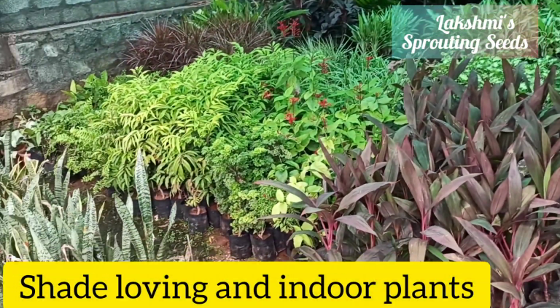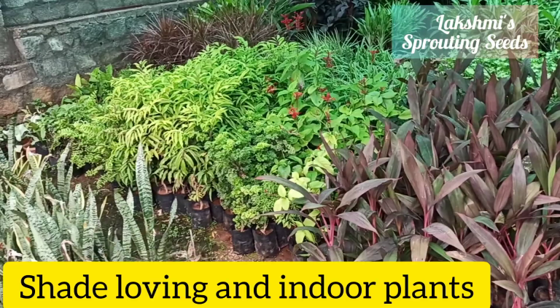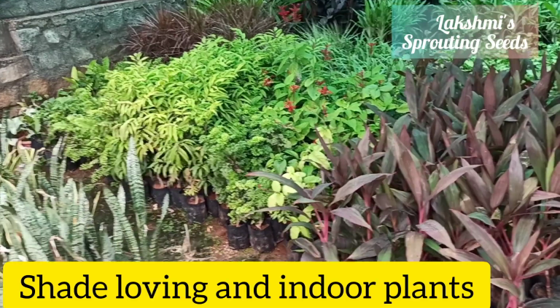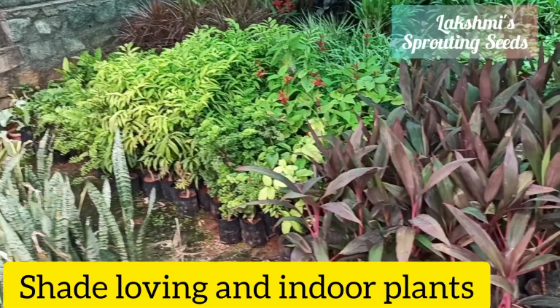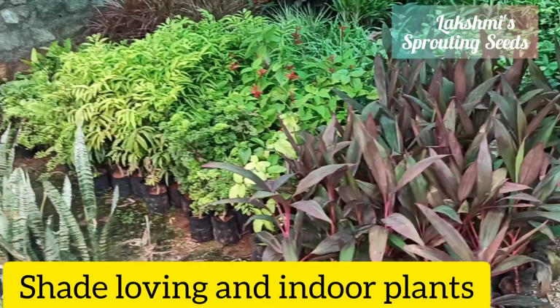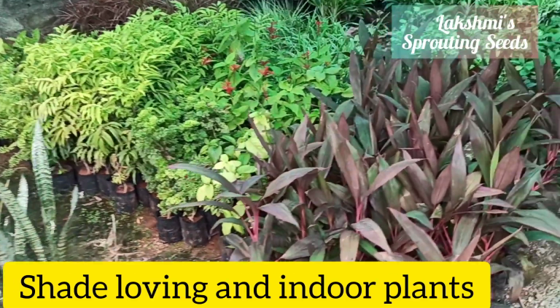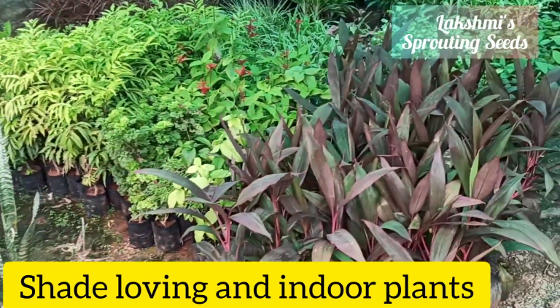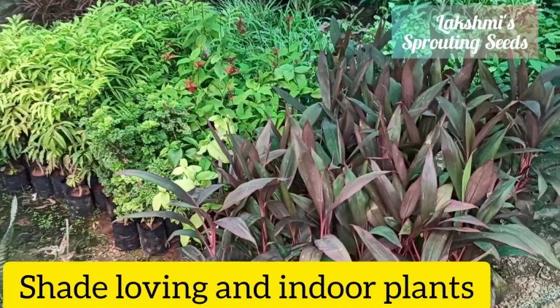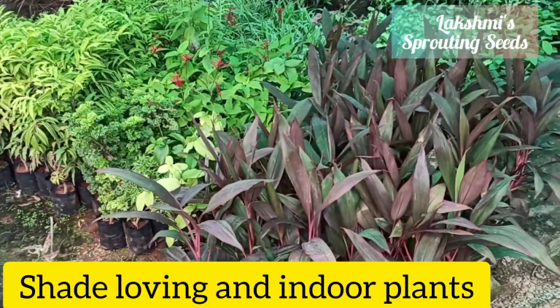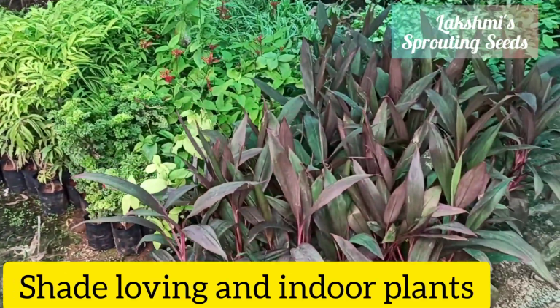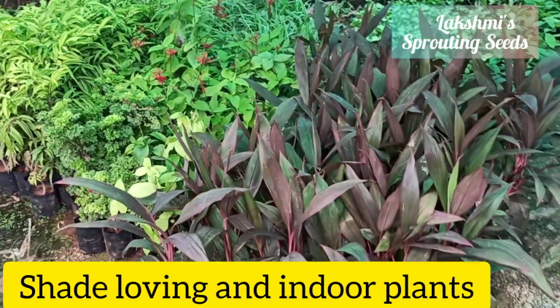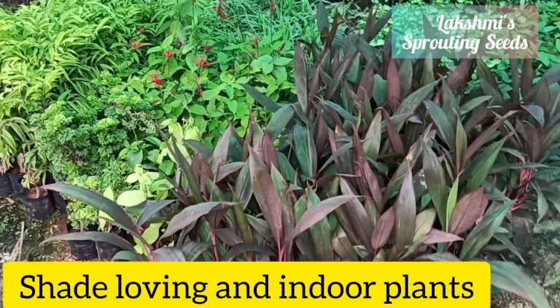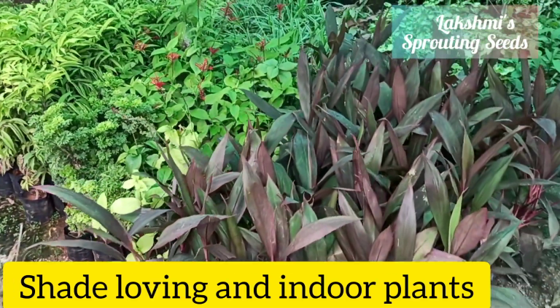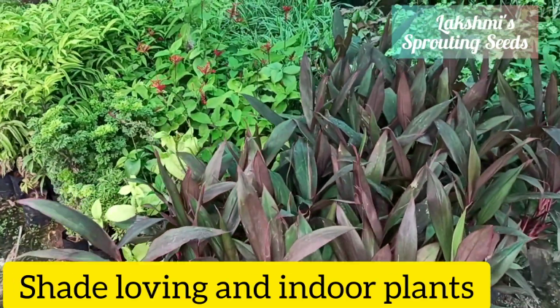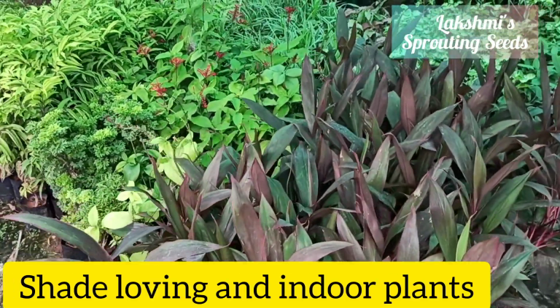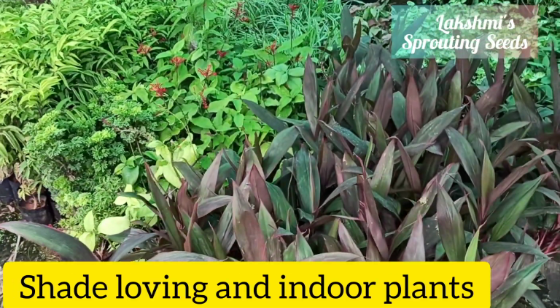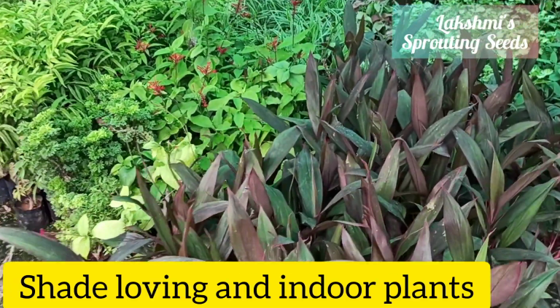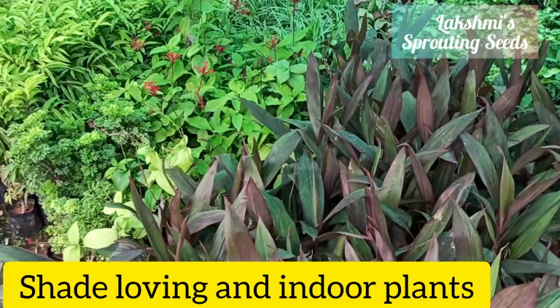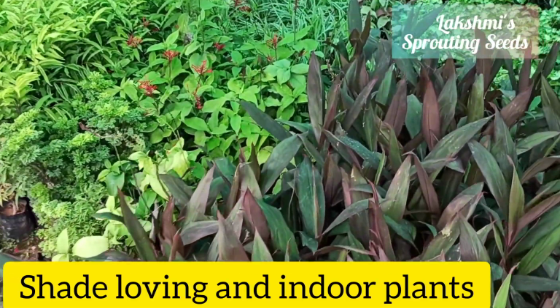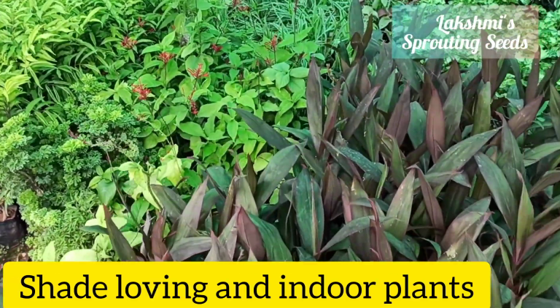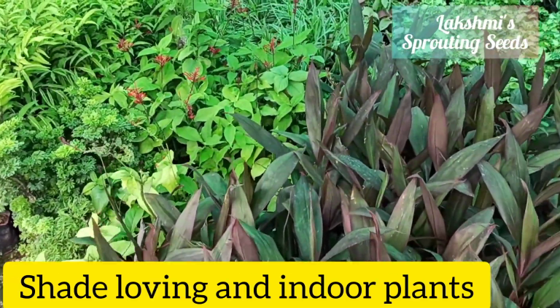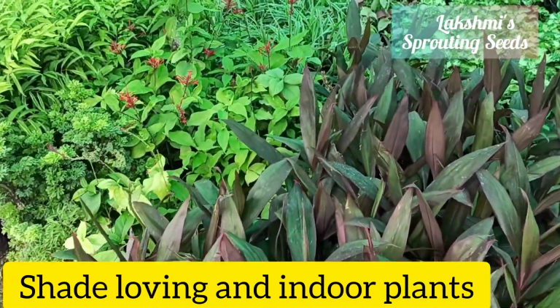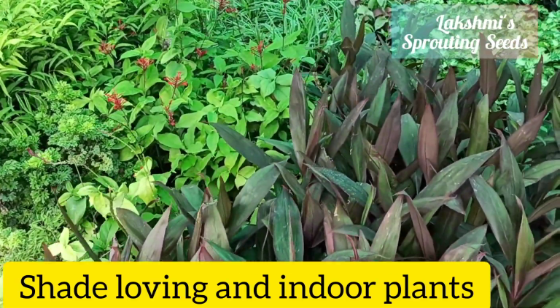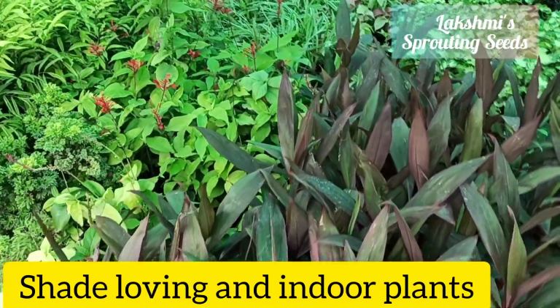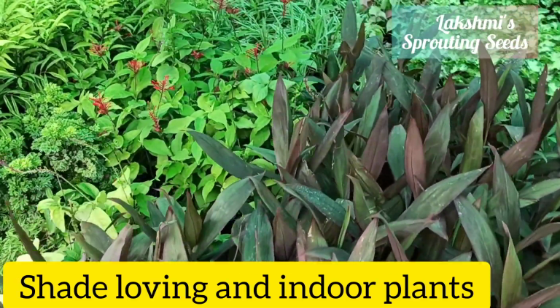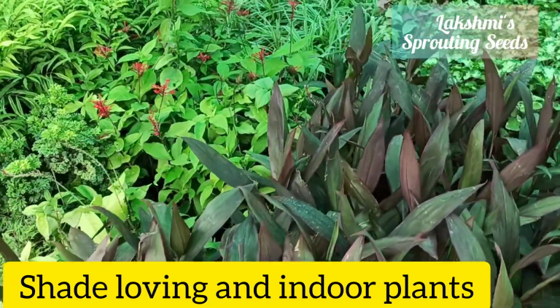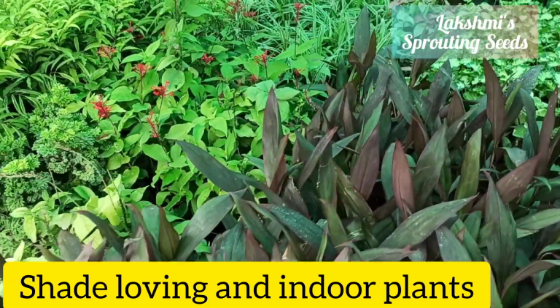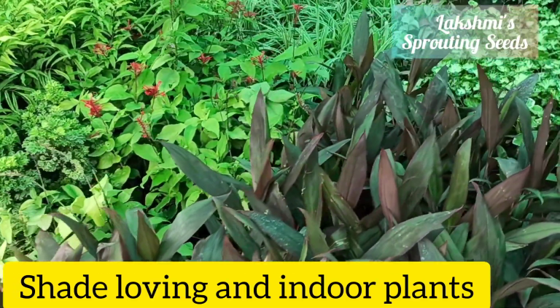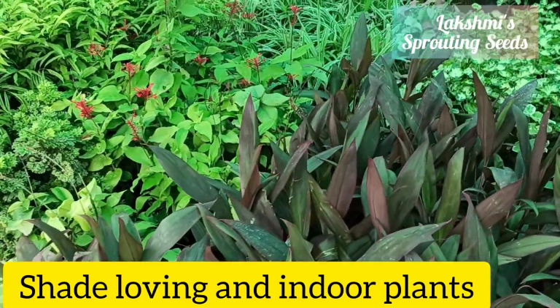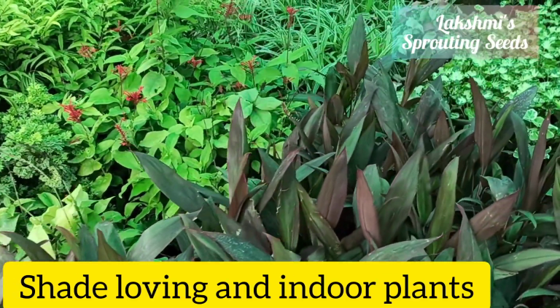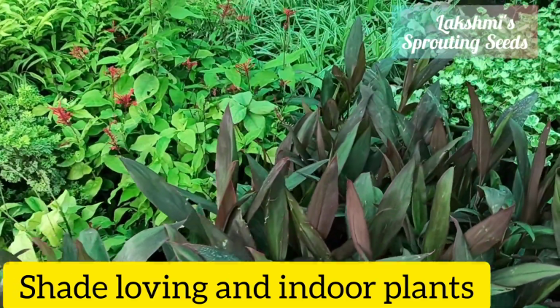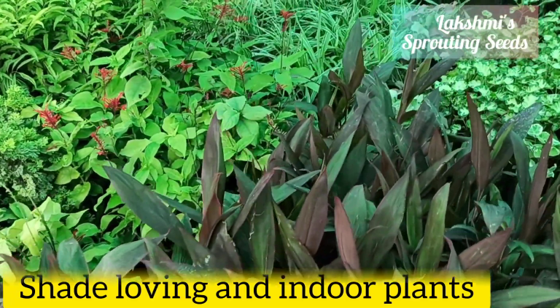They have one complete section of shade-loving and indoor plants, so good to go.